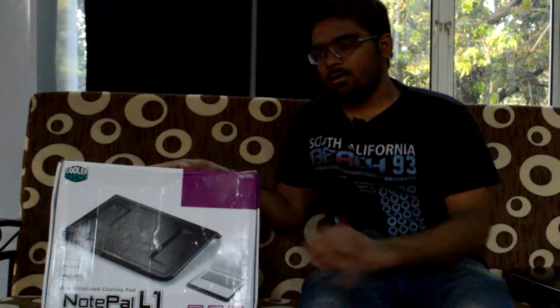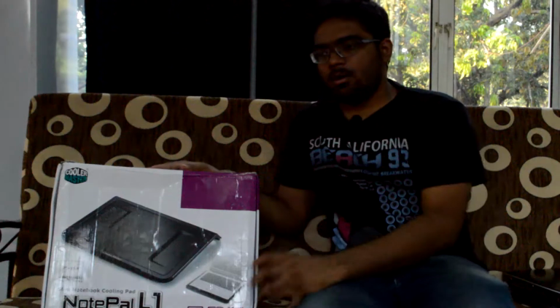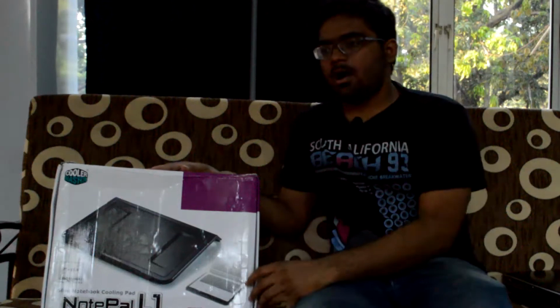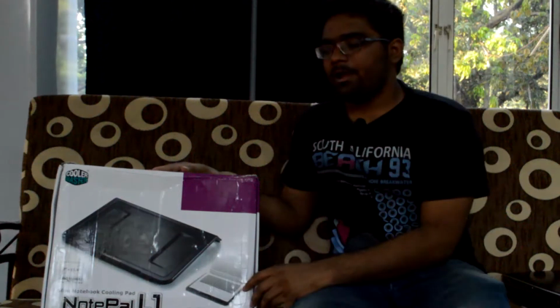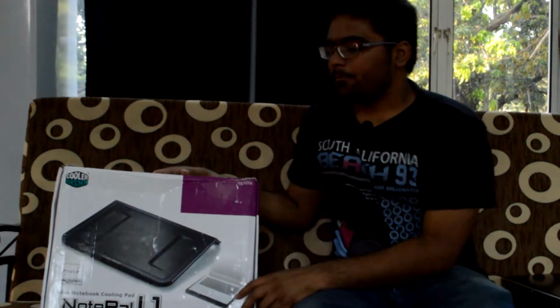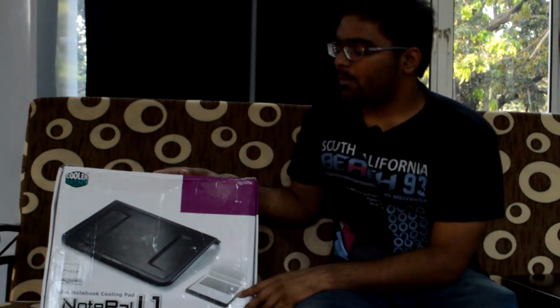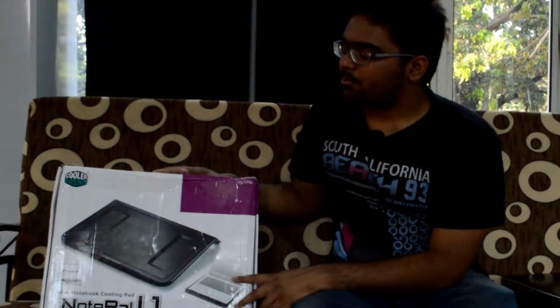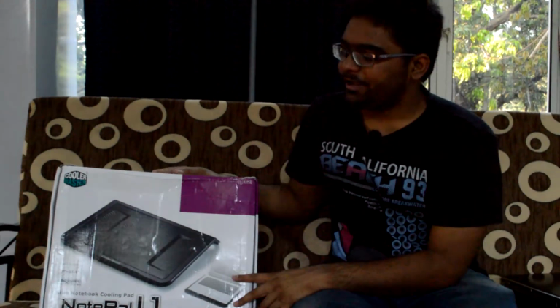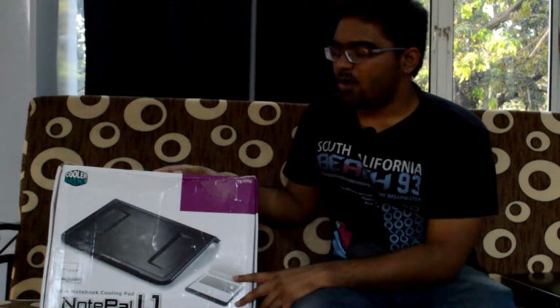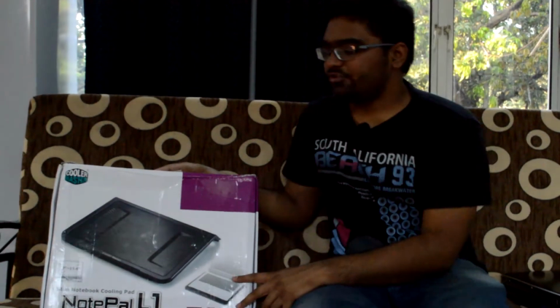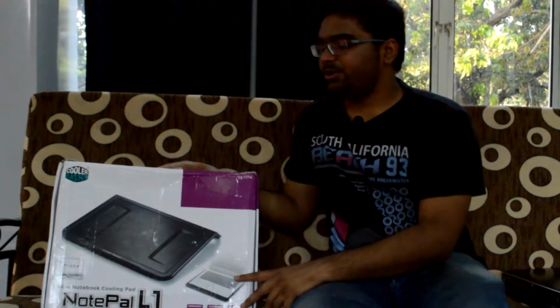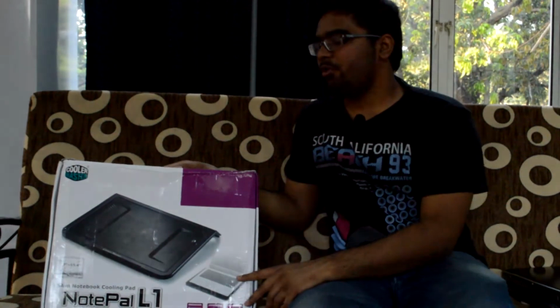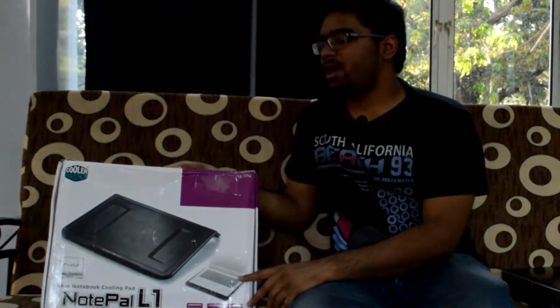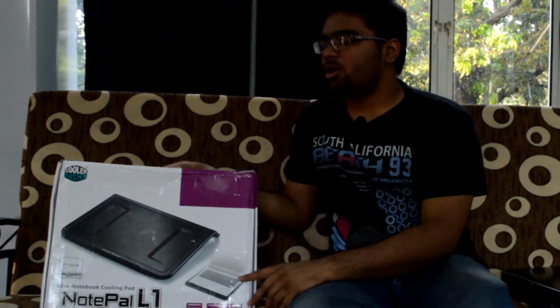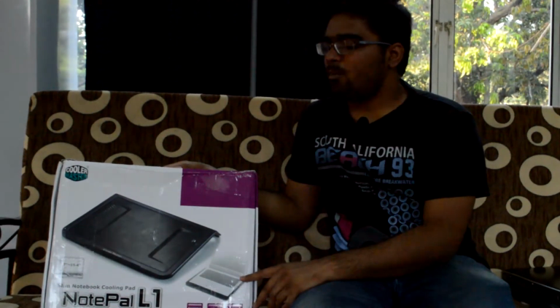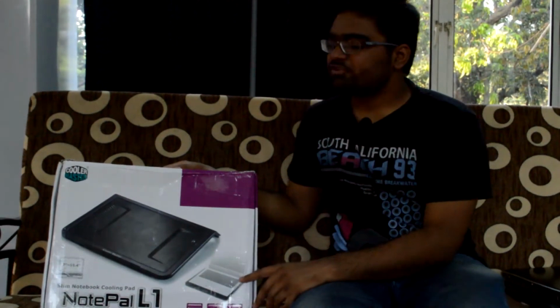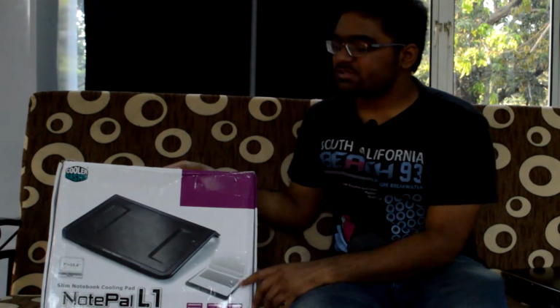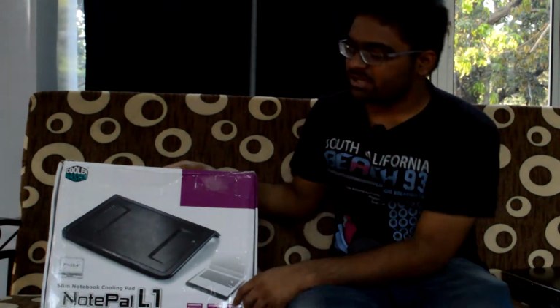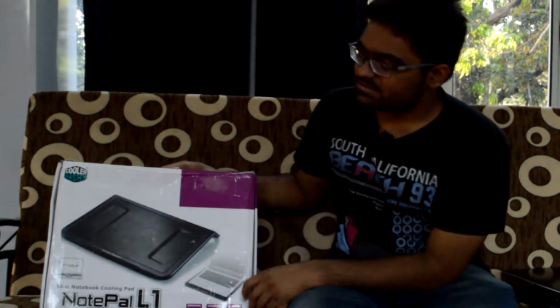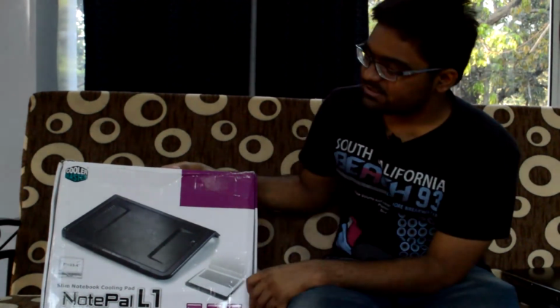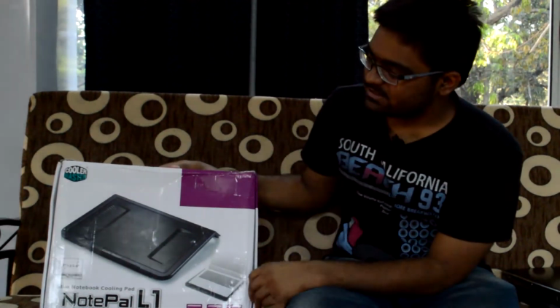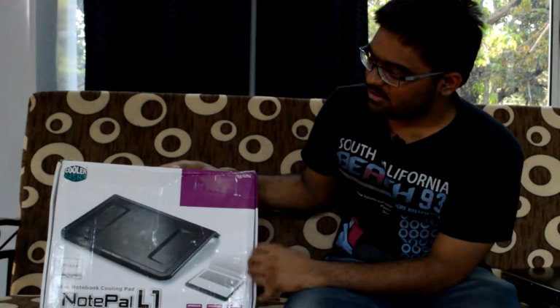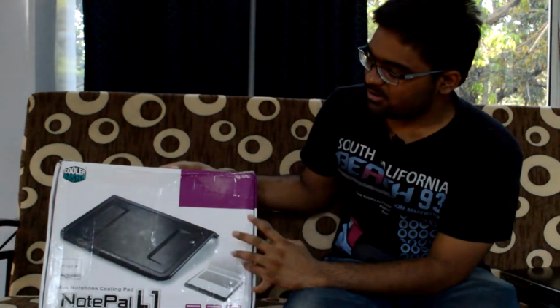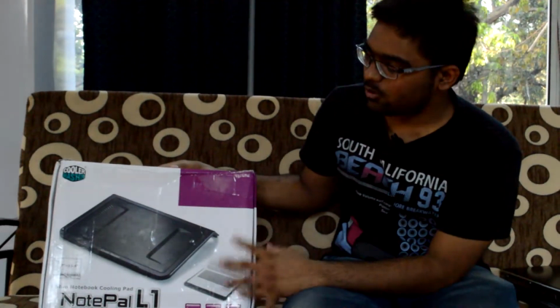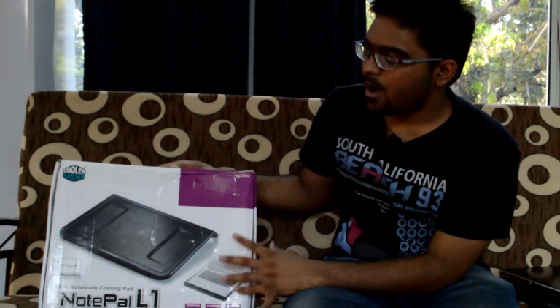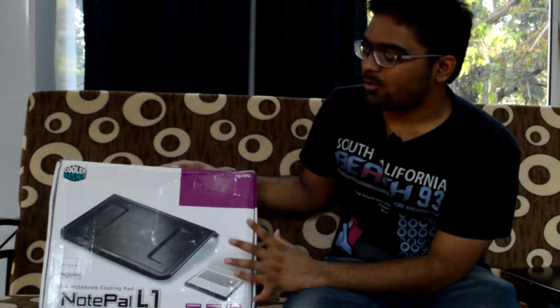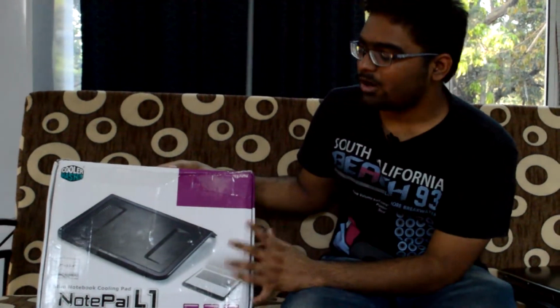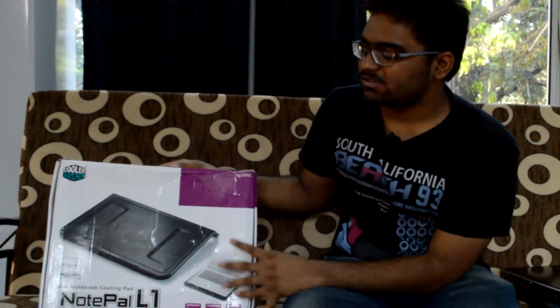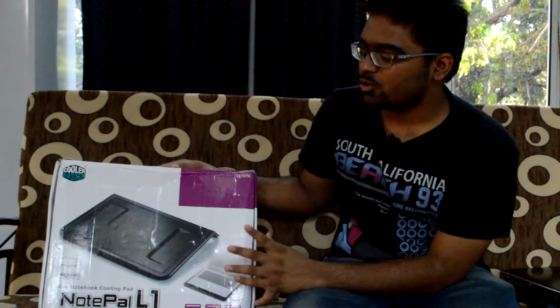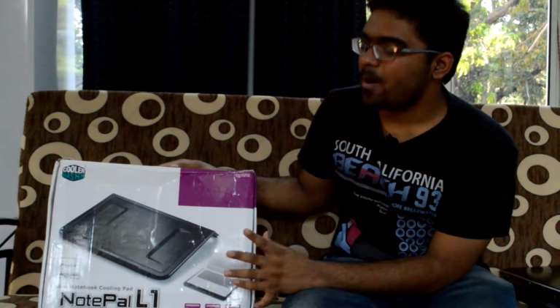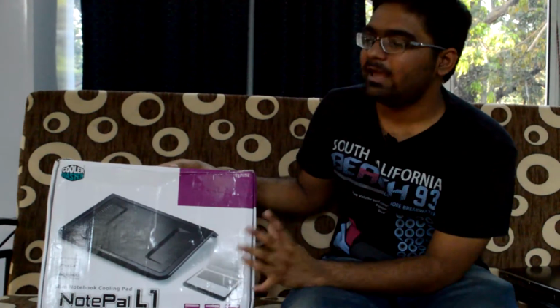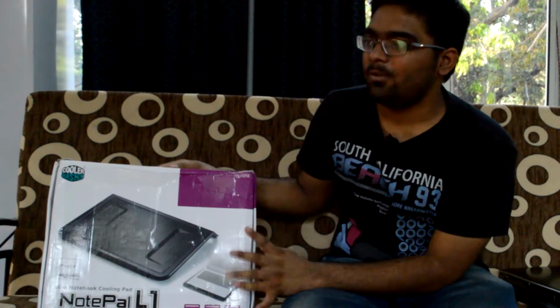Hi, welcome to TechHouse. Today we are gonna unbox this Cooler Master Notepal L1.